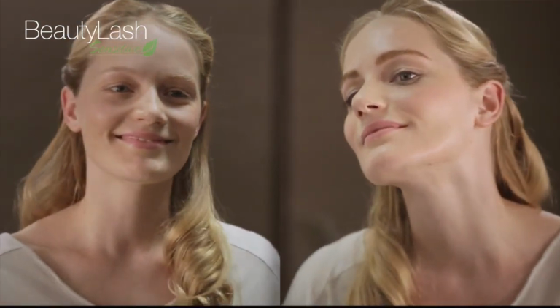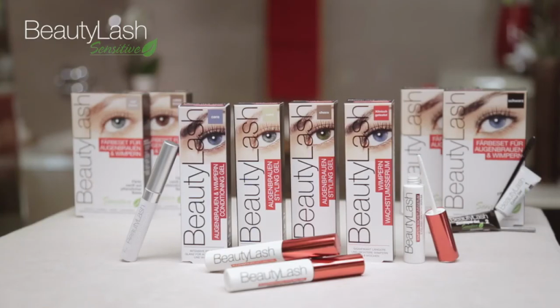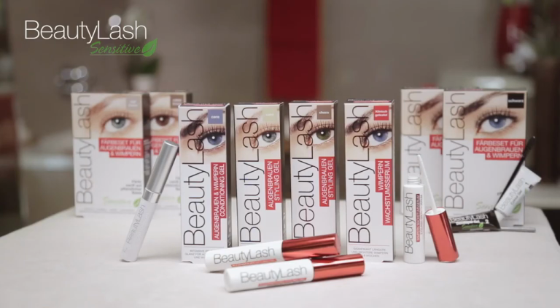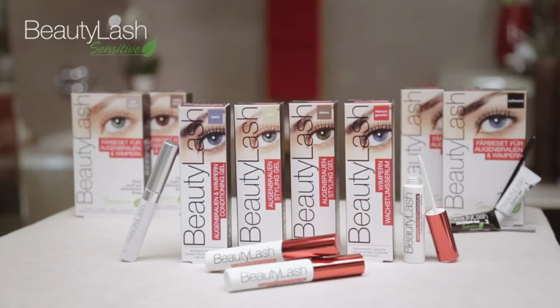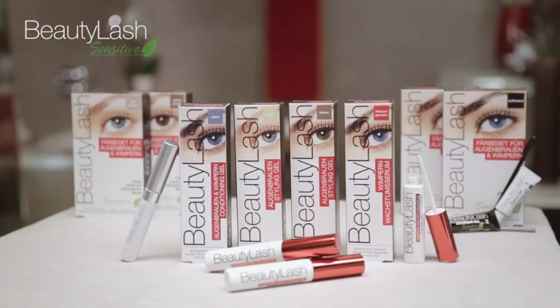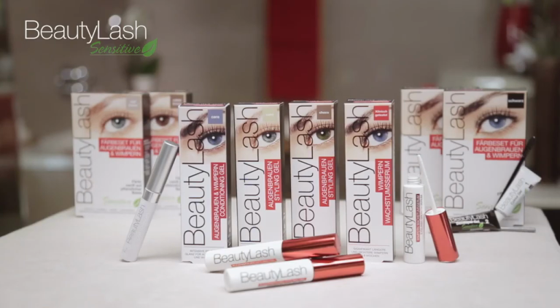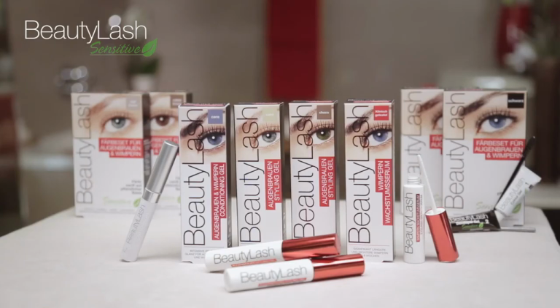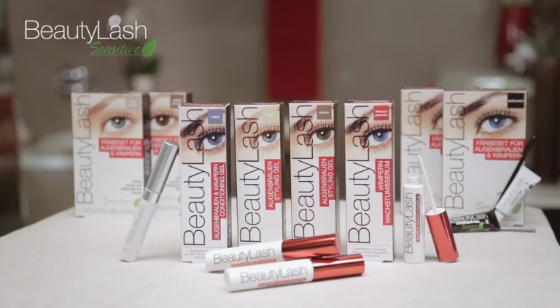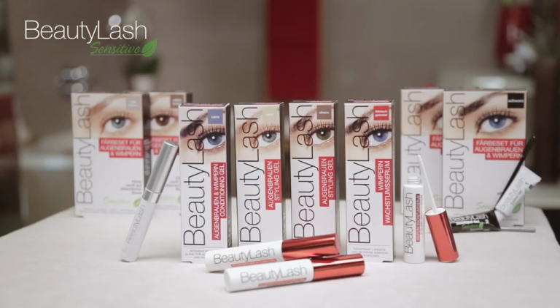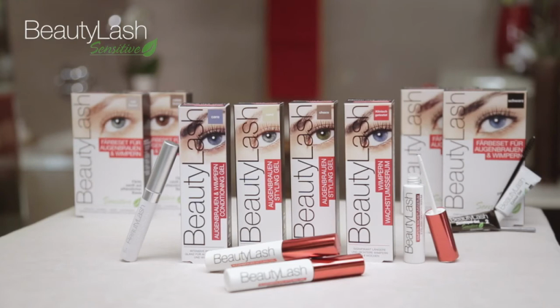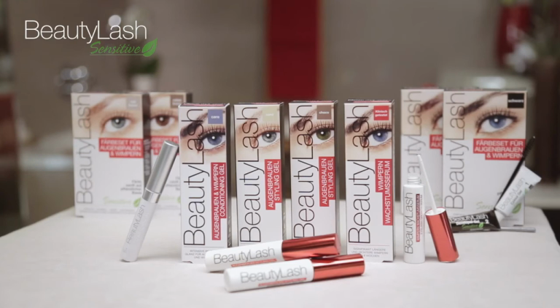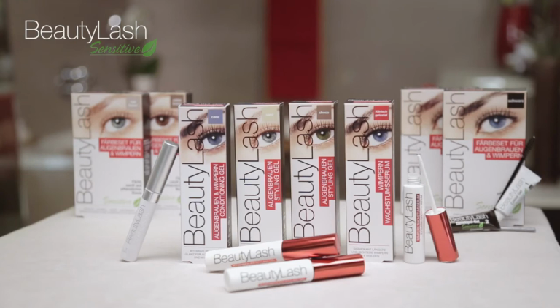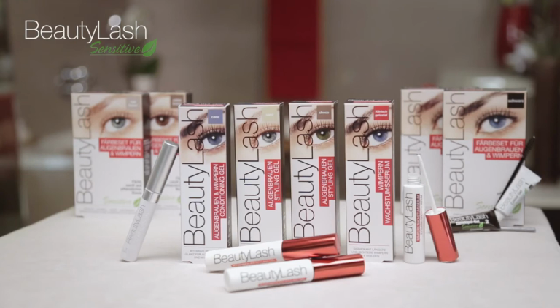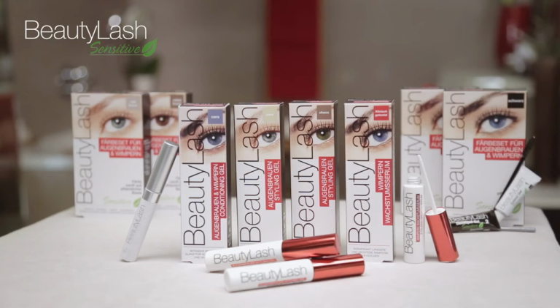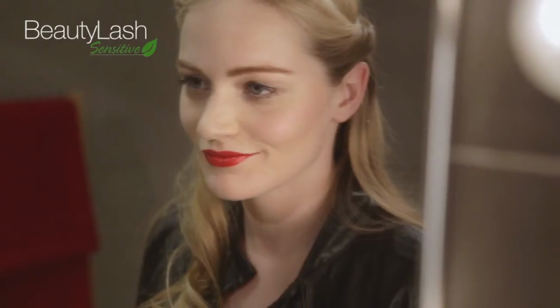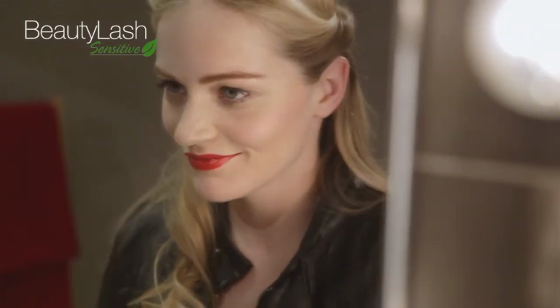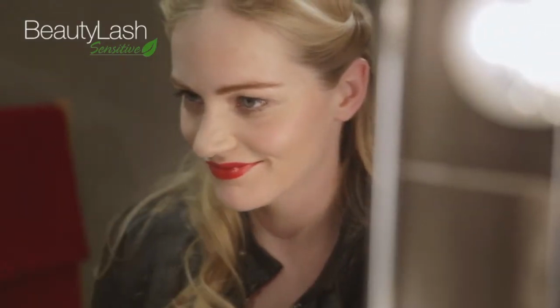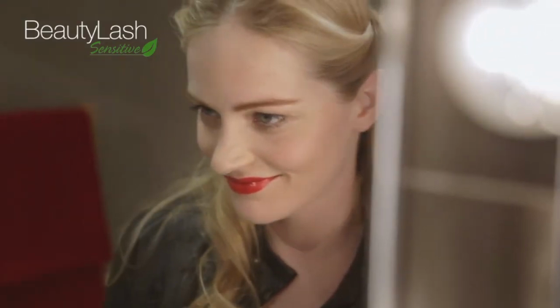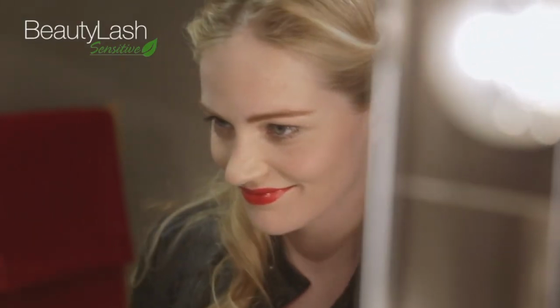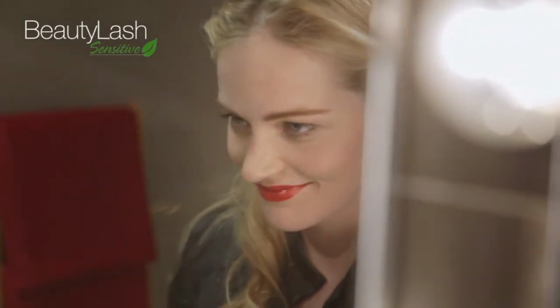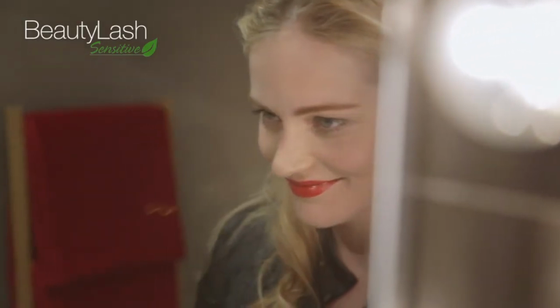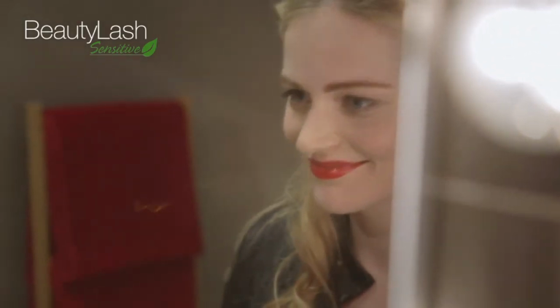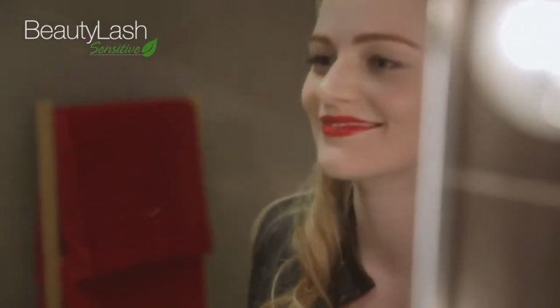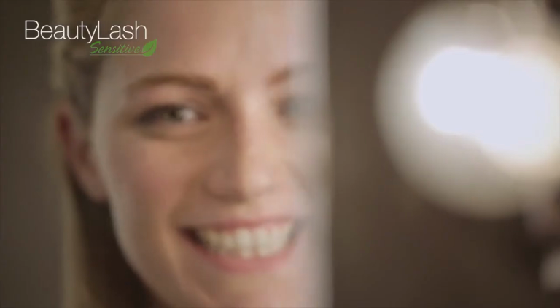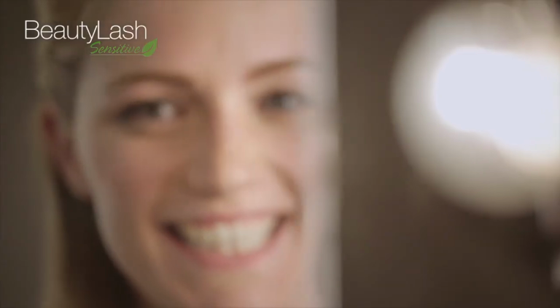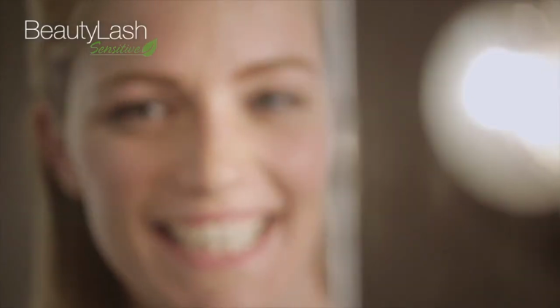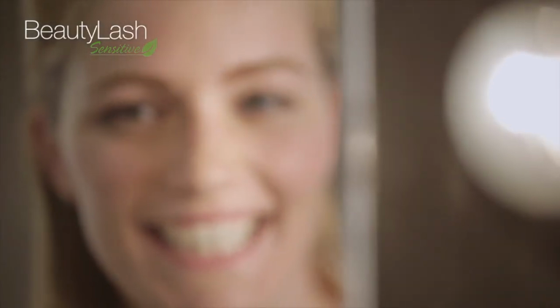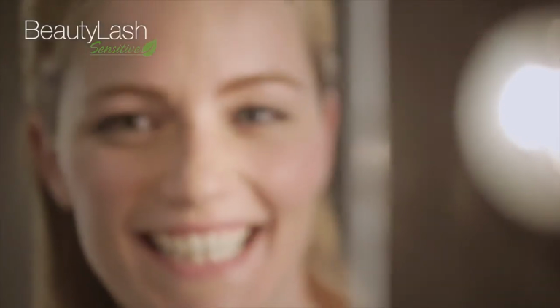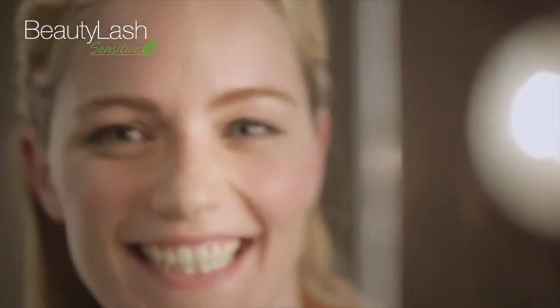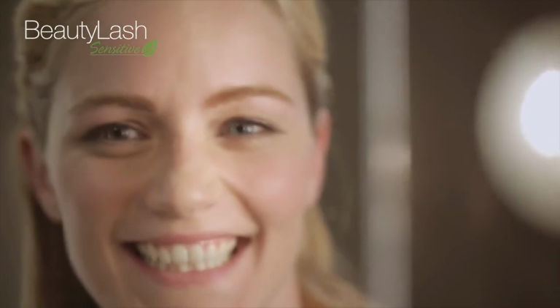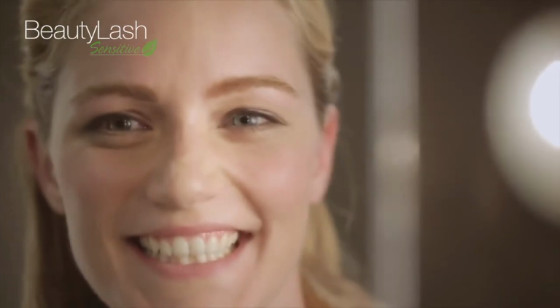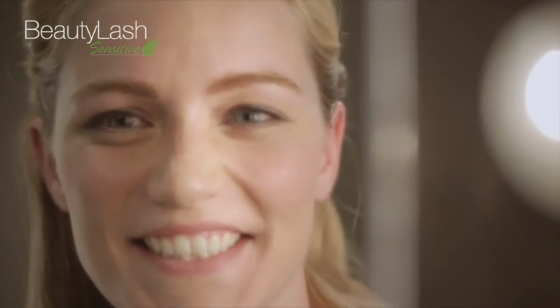Try our other Beauty Lash products. Beauty Lash offers everything you need for the perfect look.